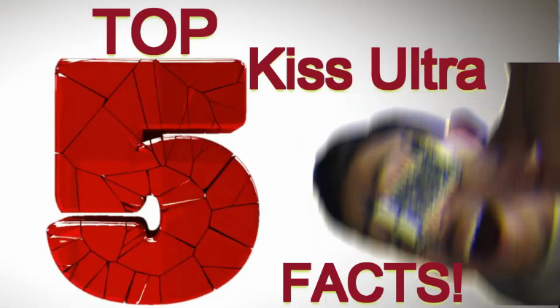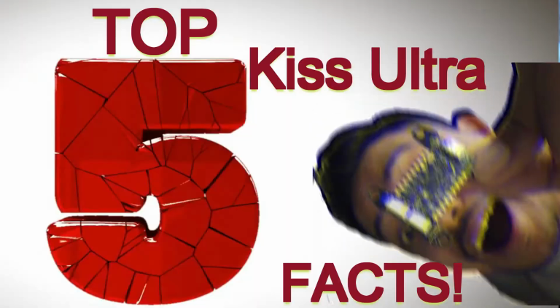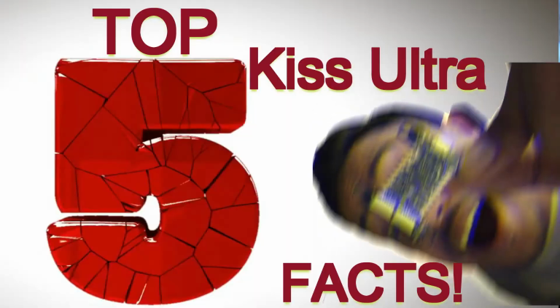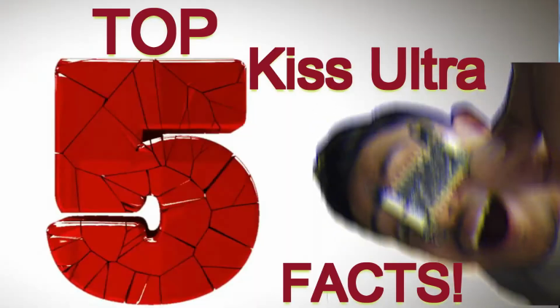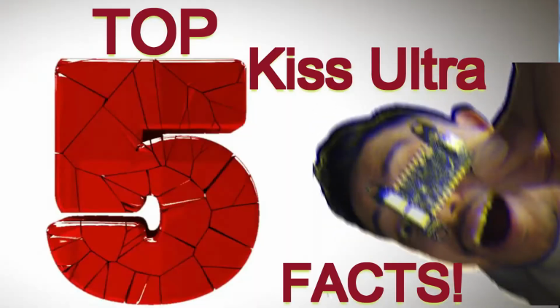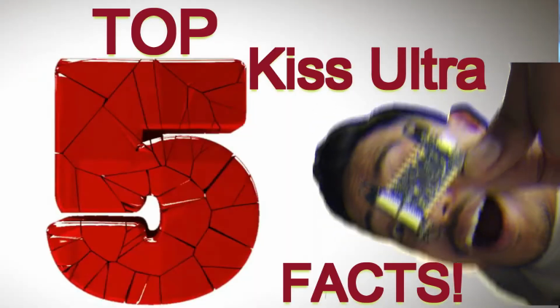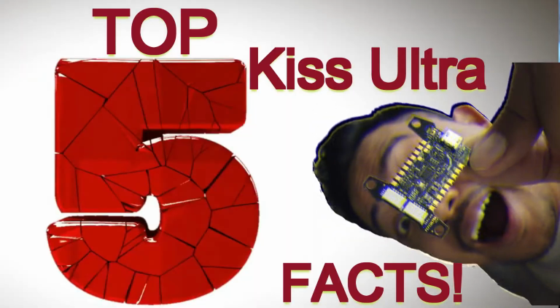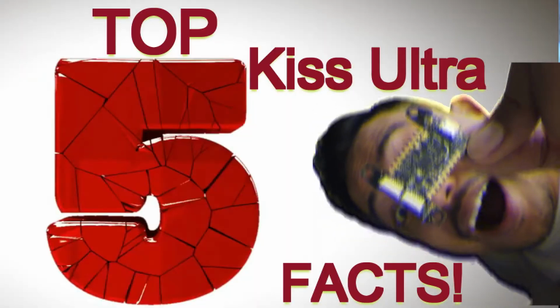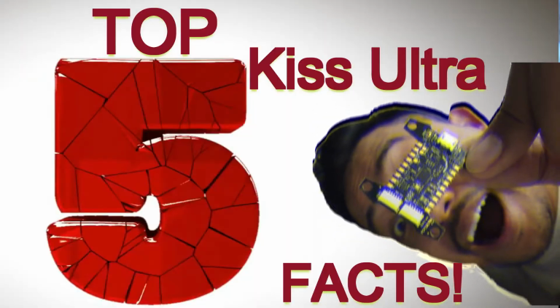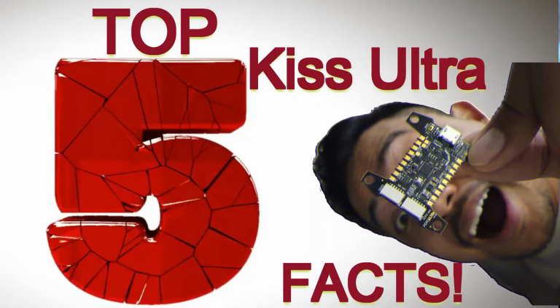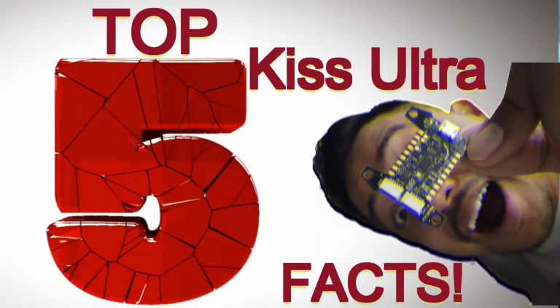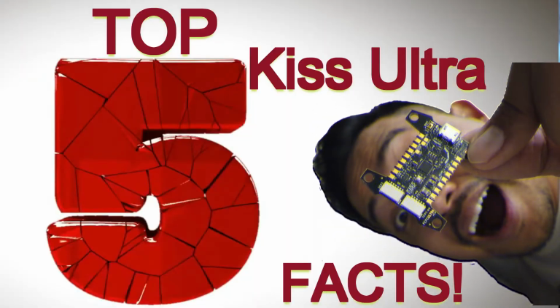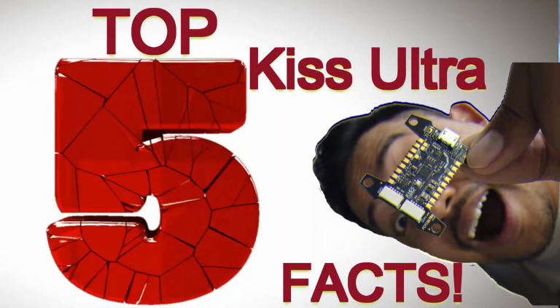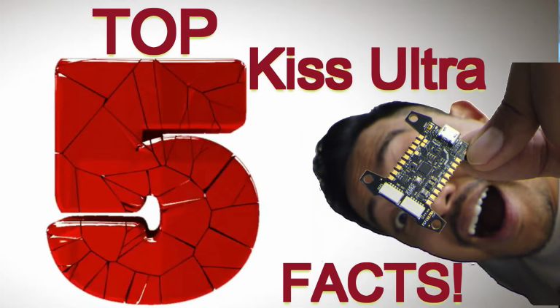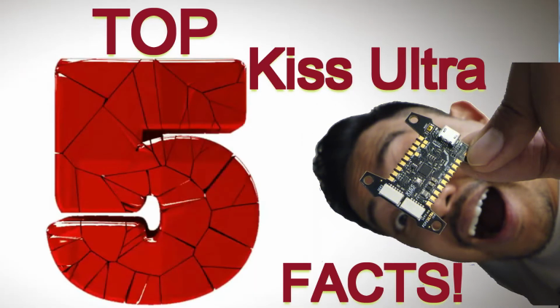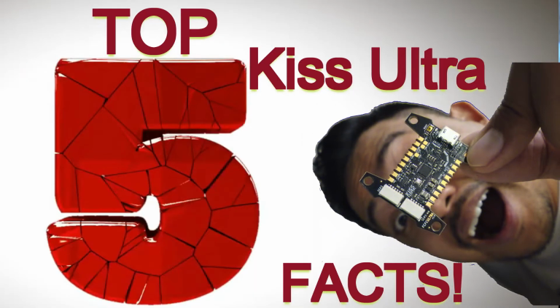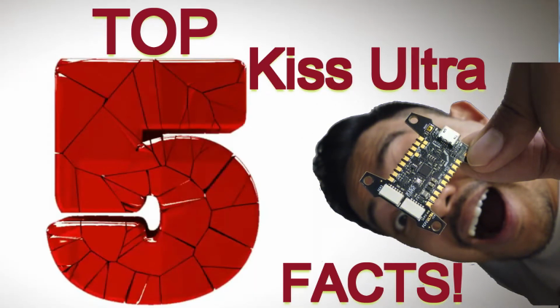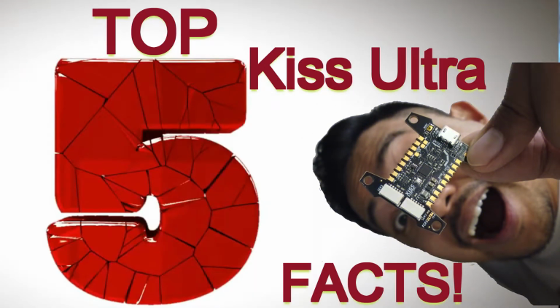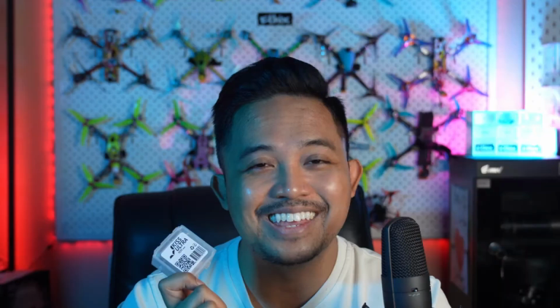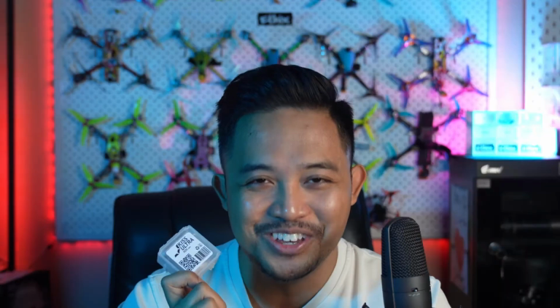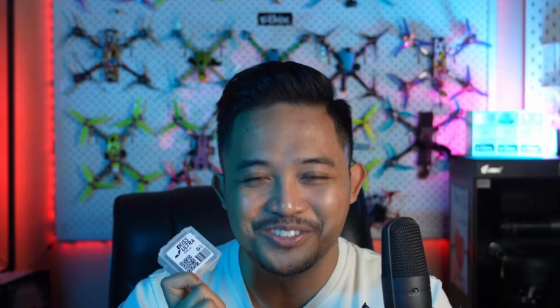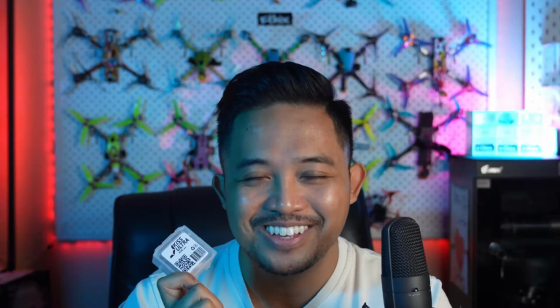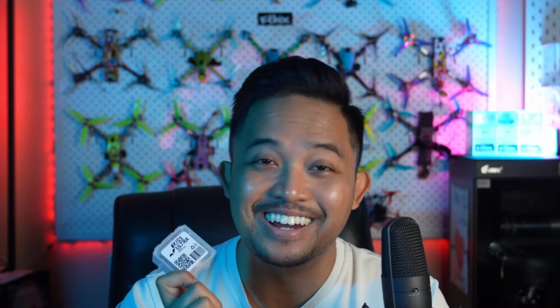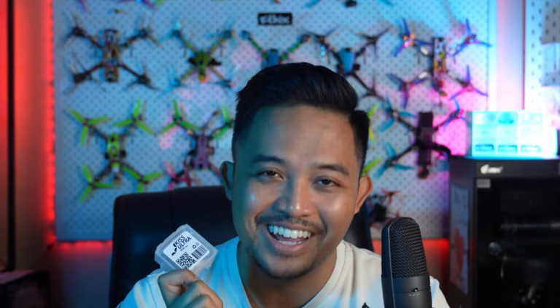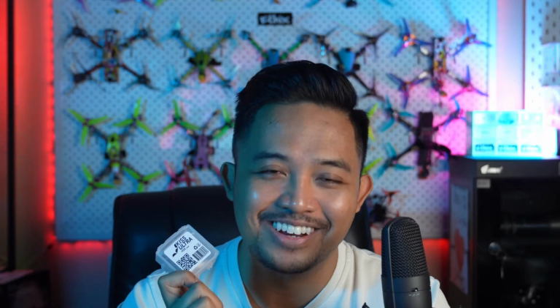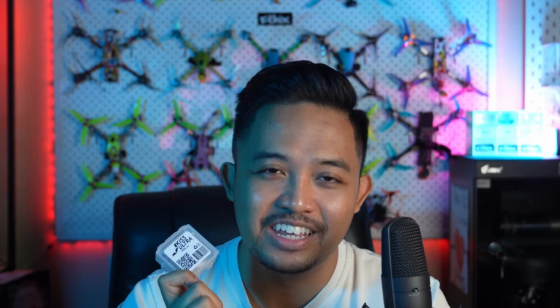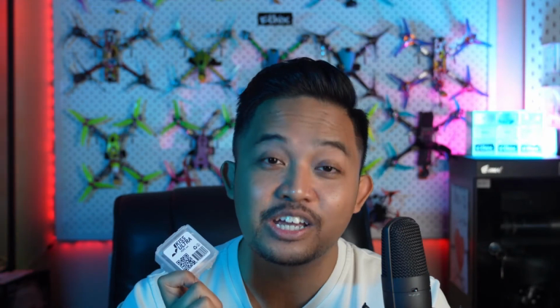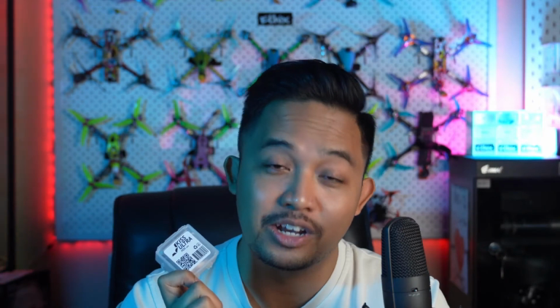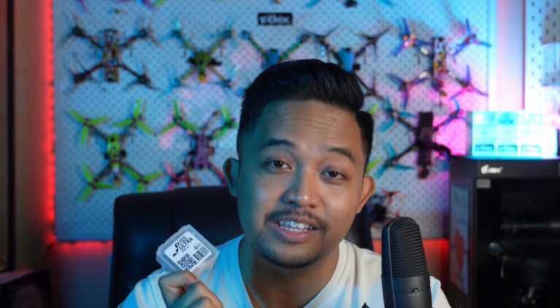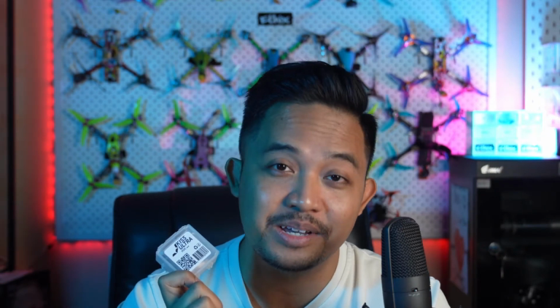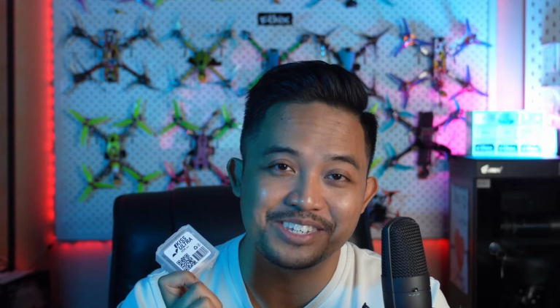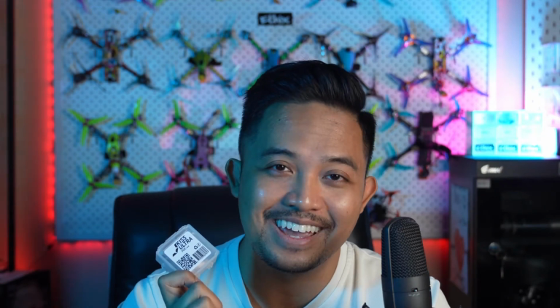So let's begin the top five KISS Ultra facts. And you are definitely going to learn something today.